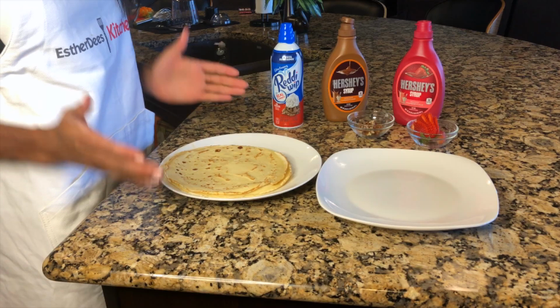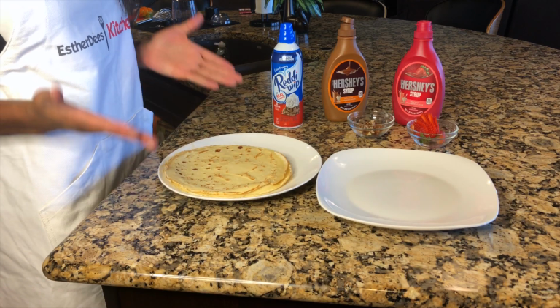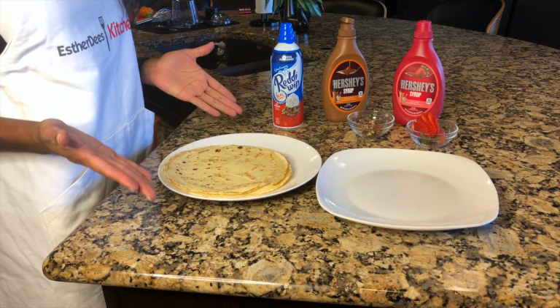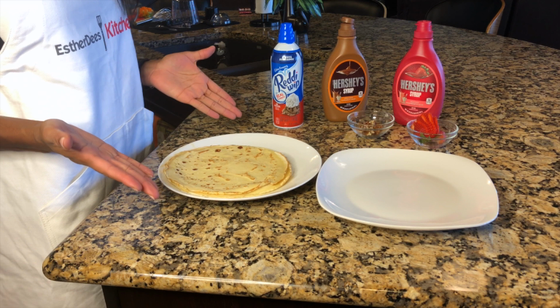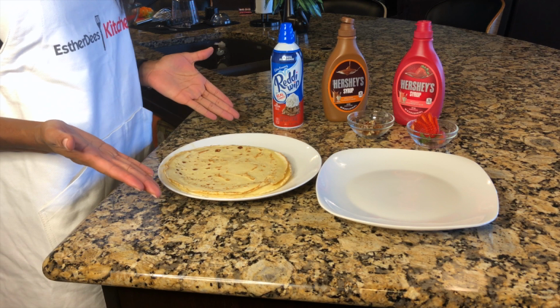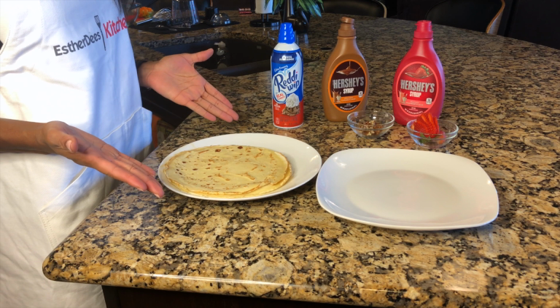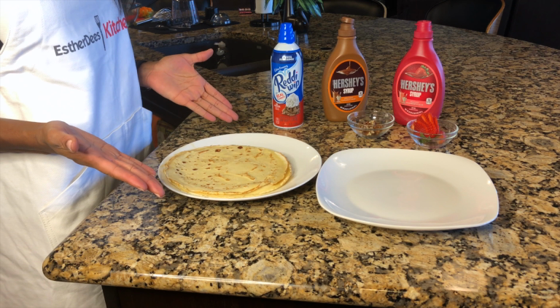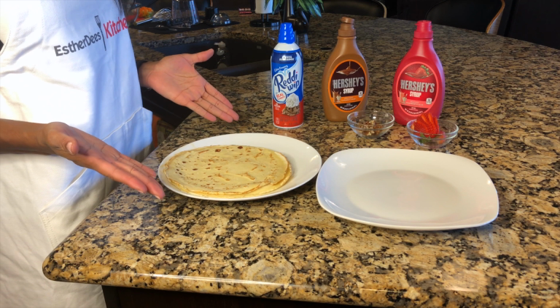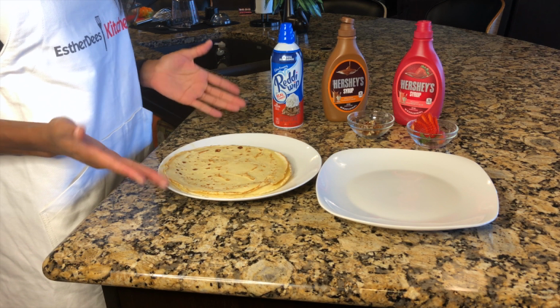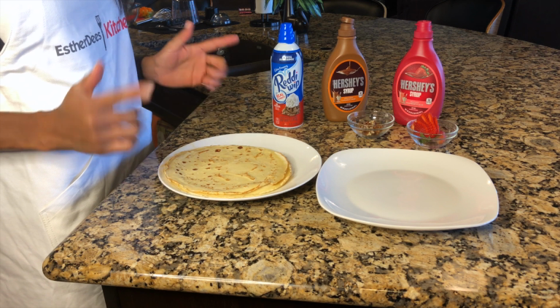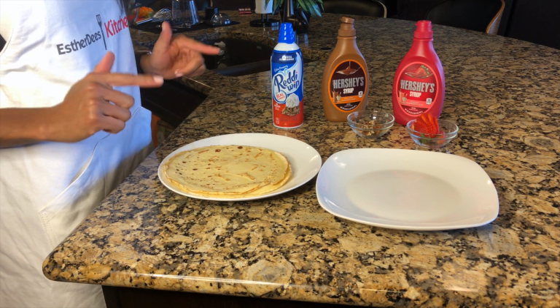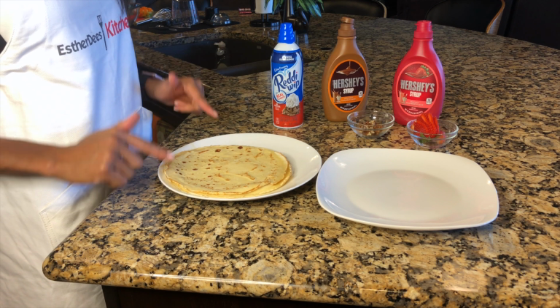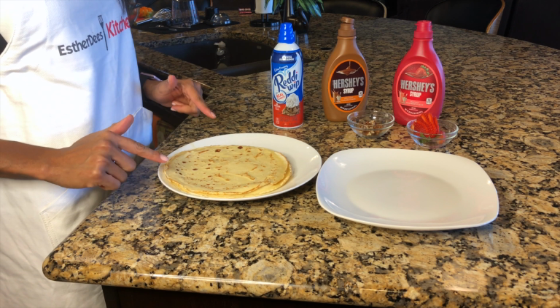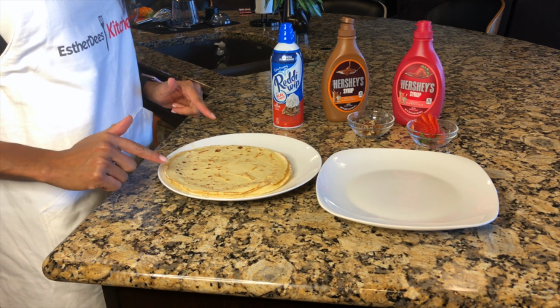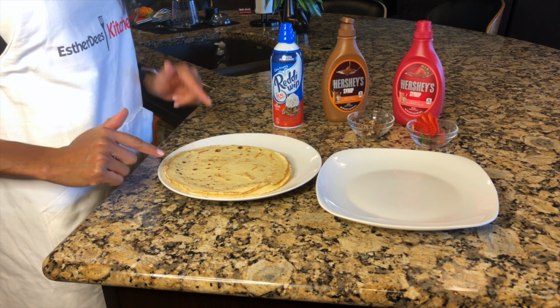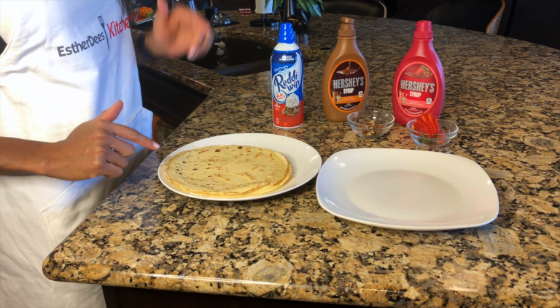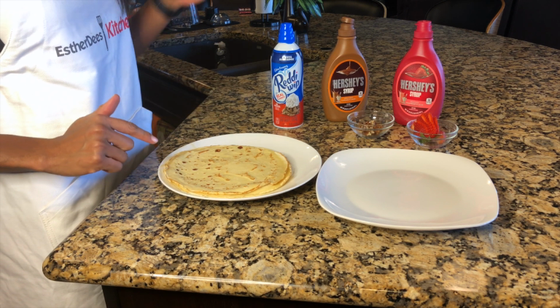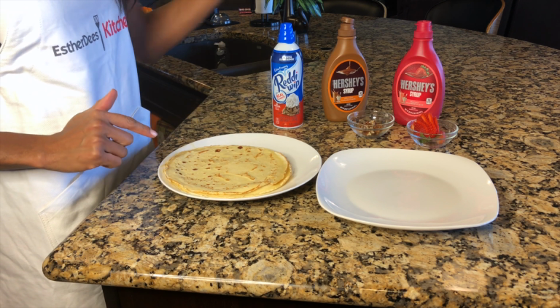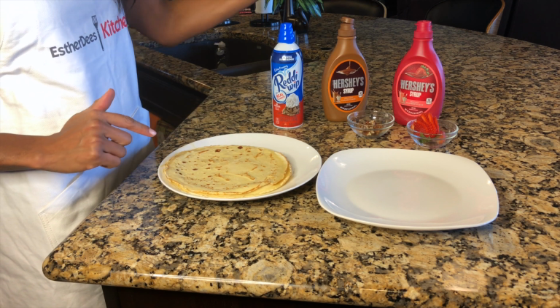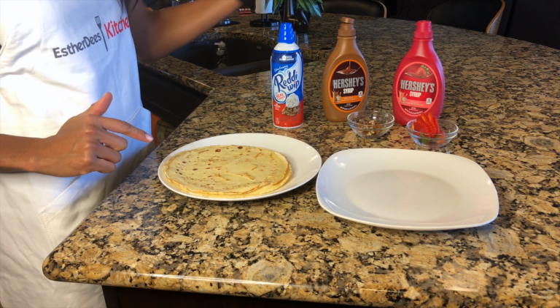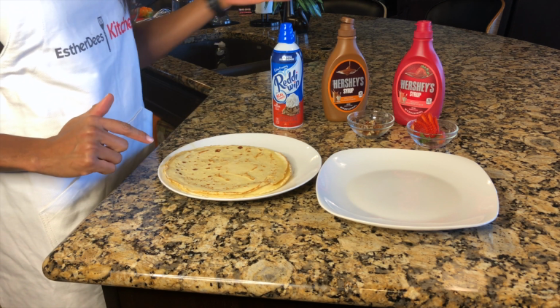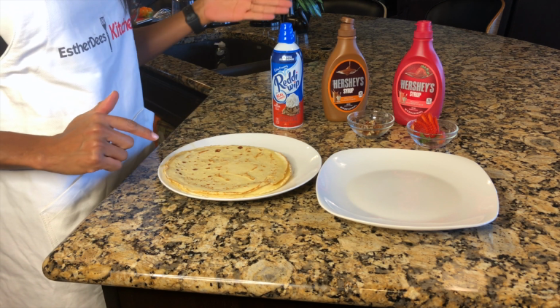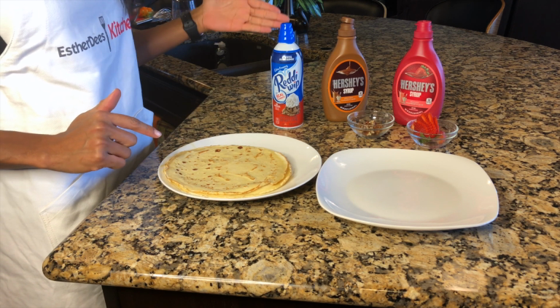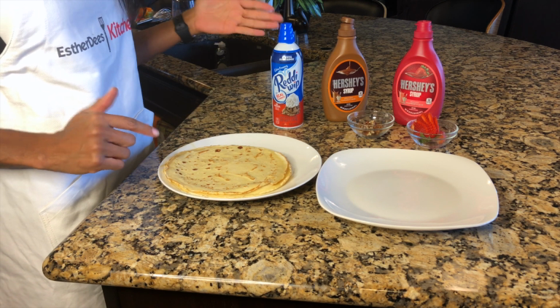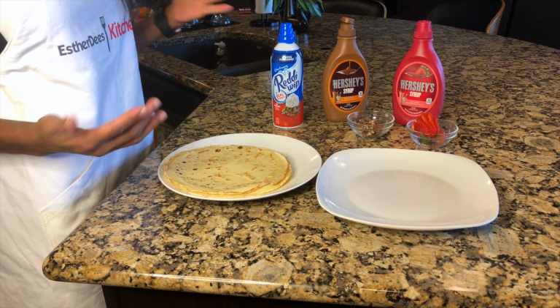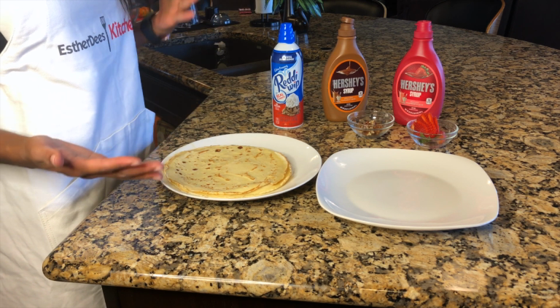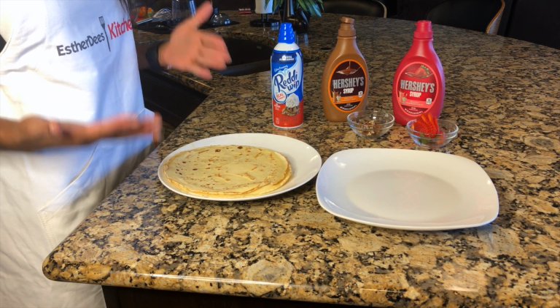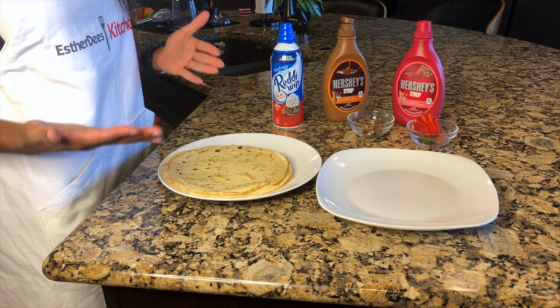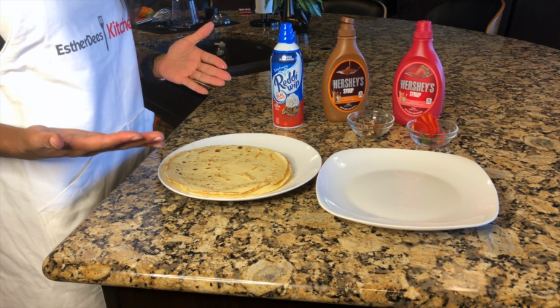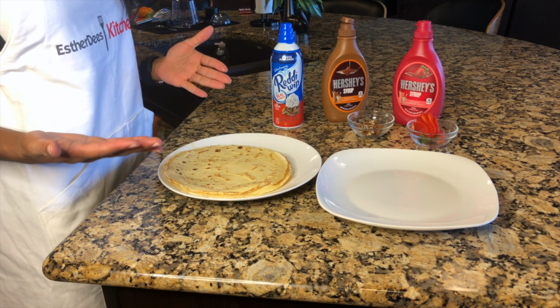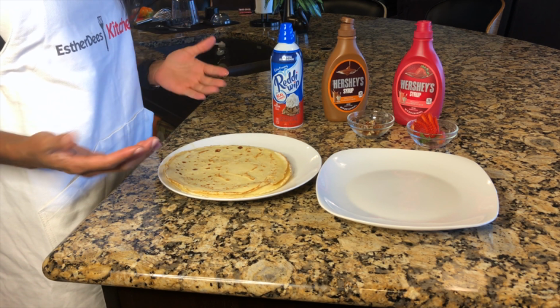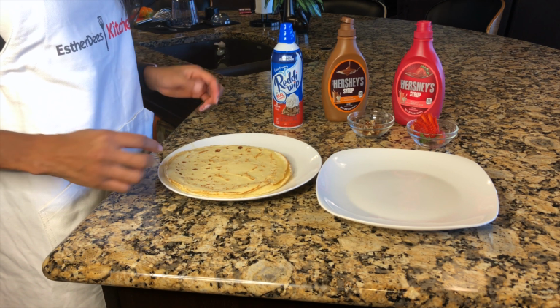Now that your crepes are done, fold it and then top it with any of your favorite toppings.